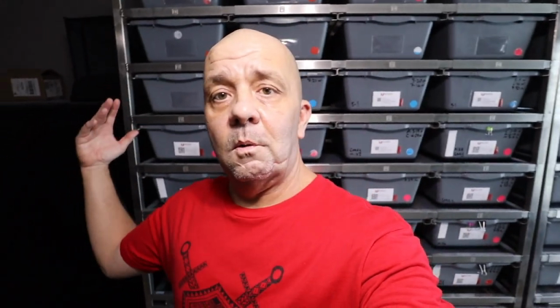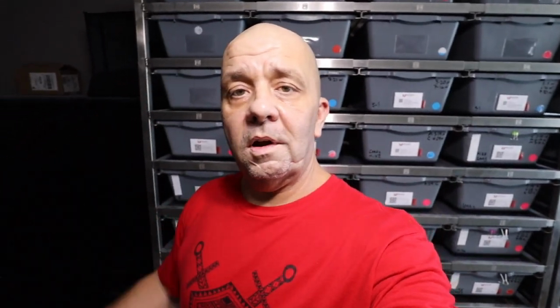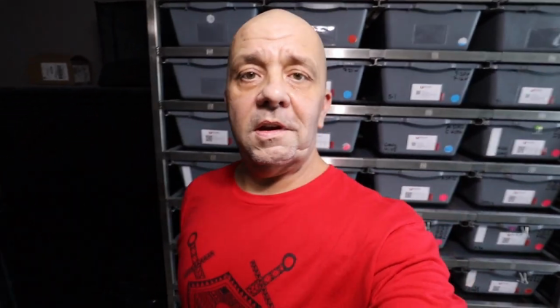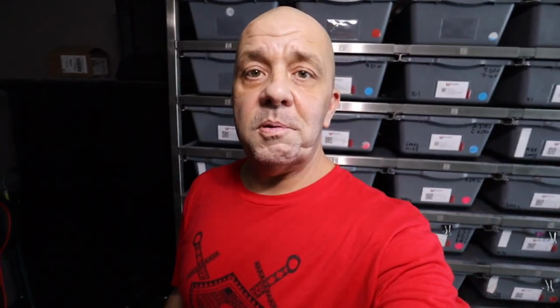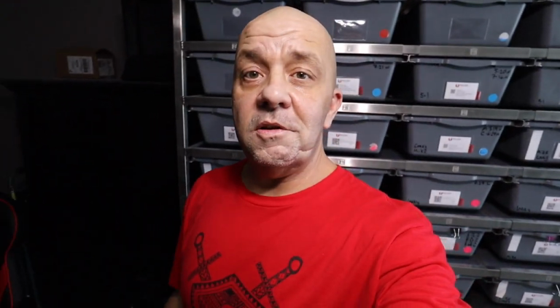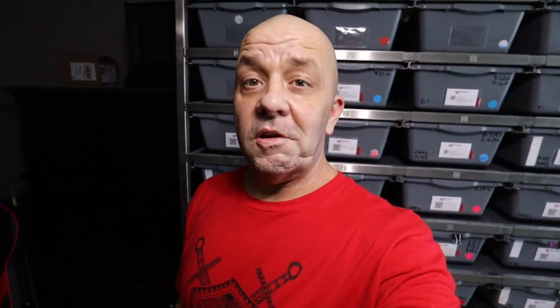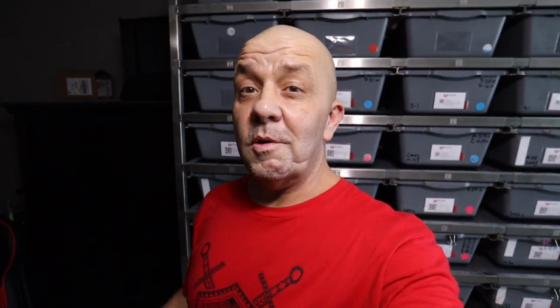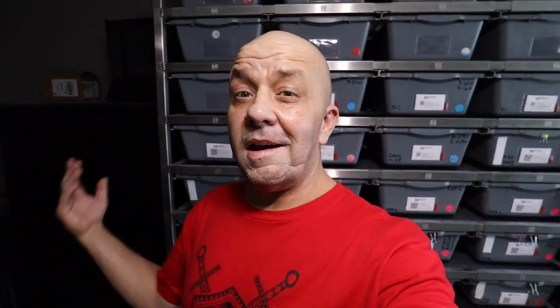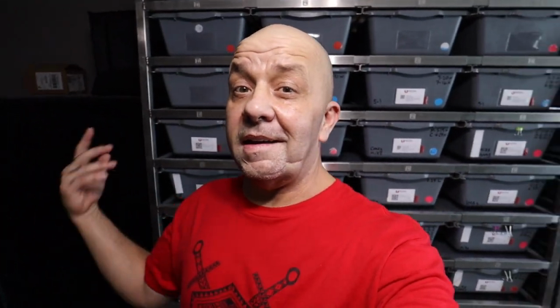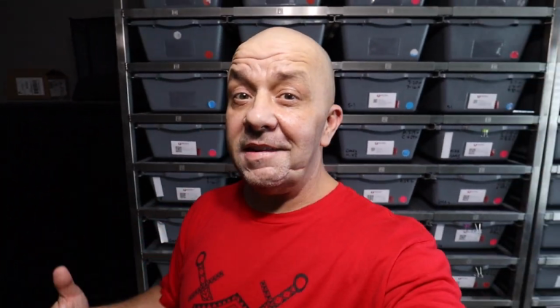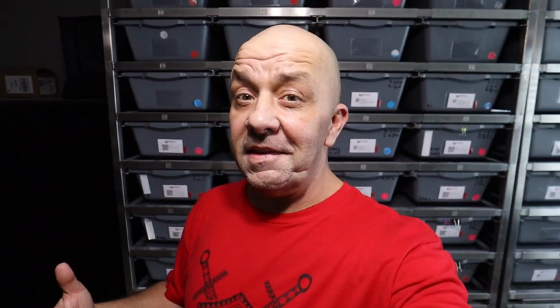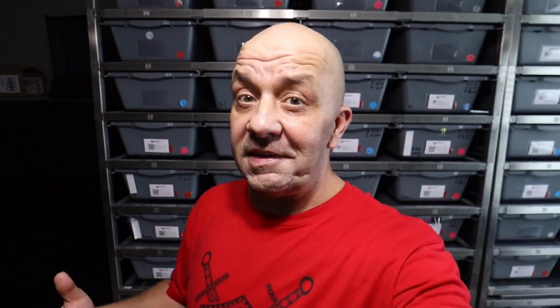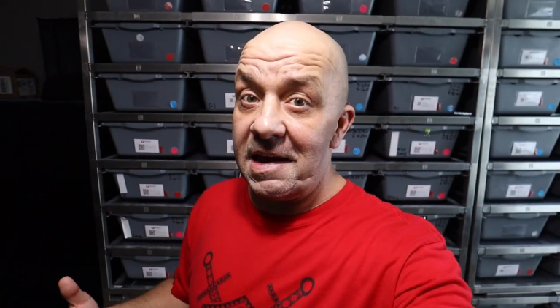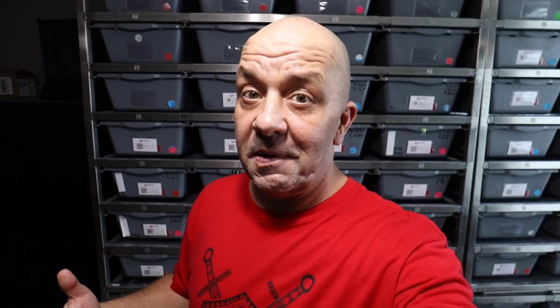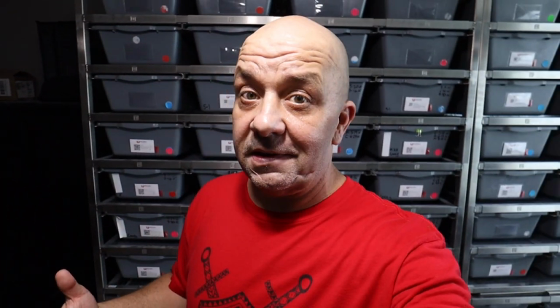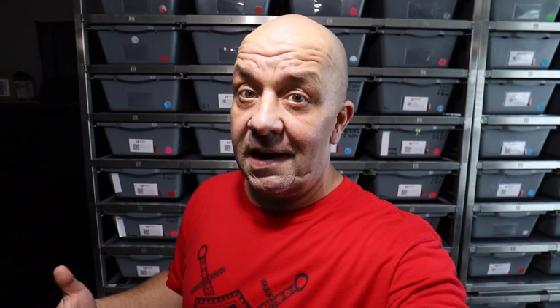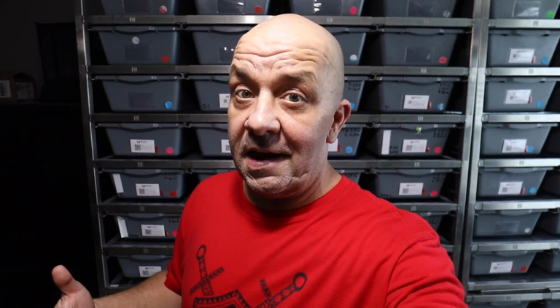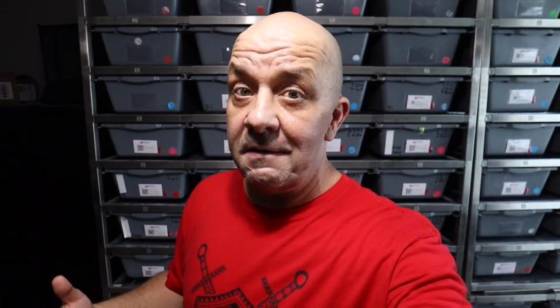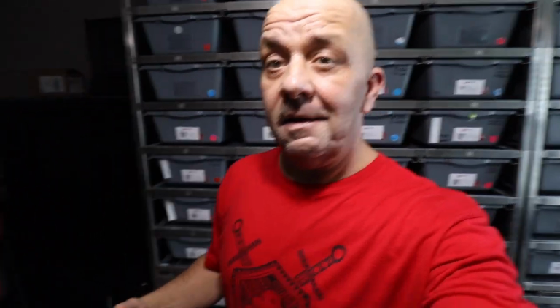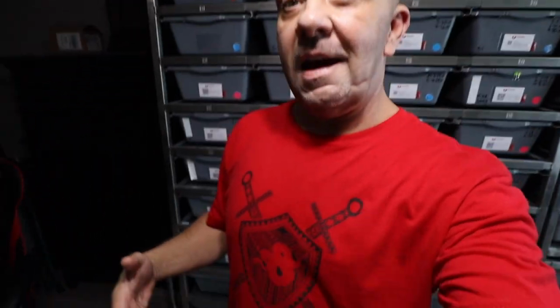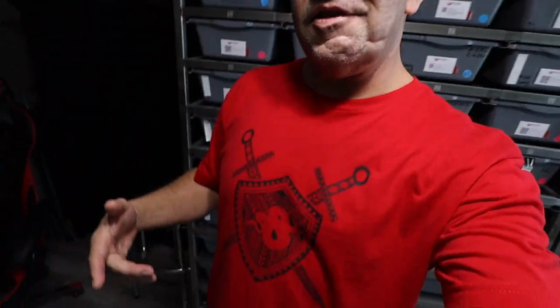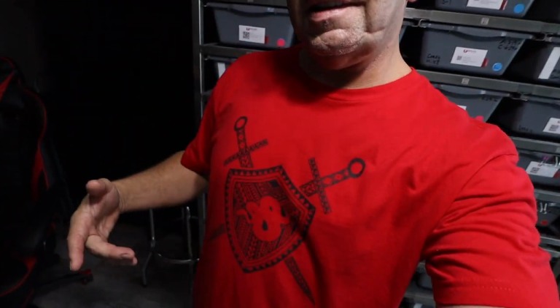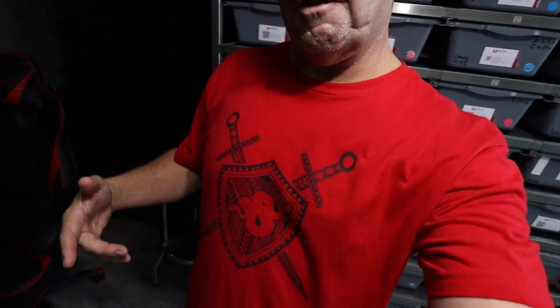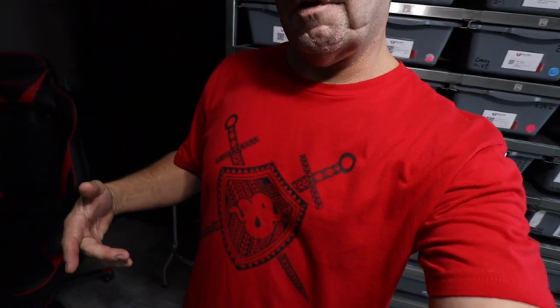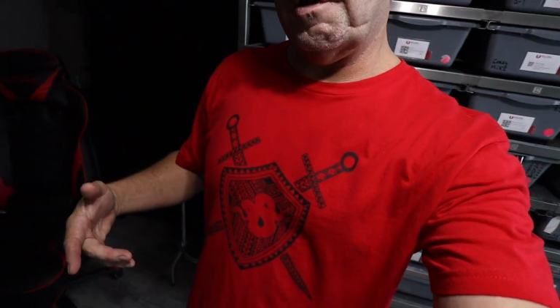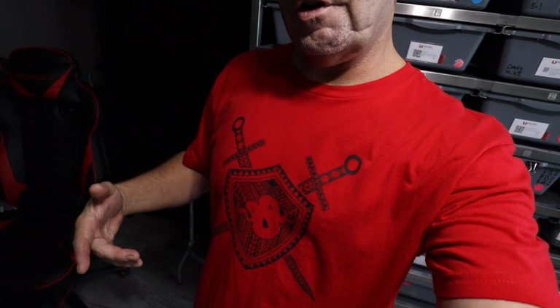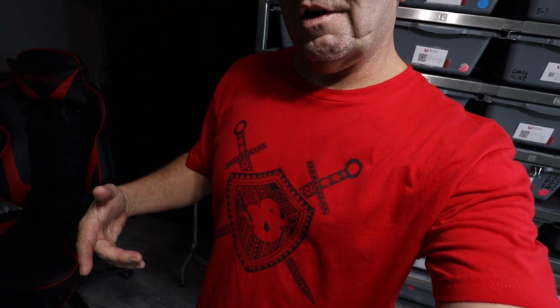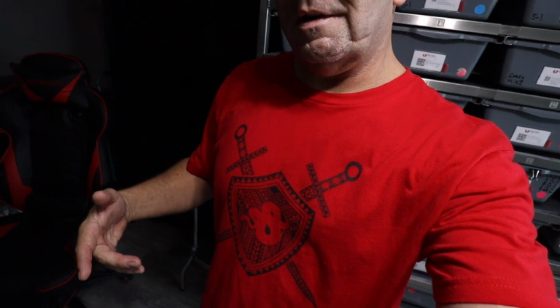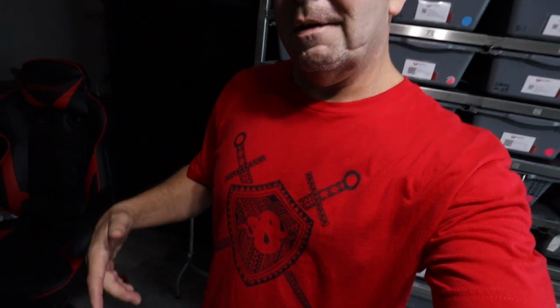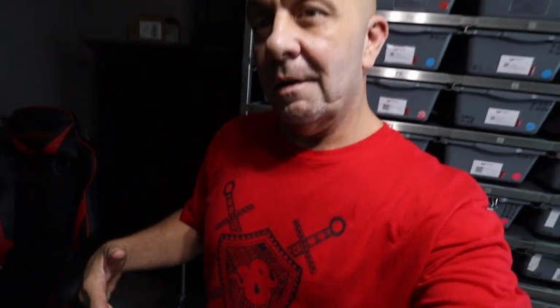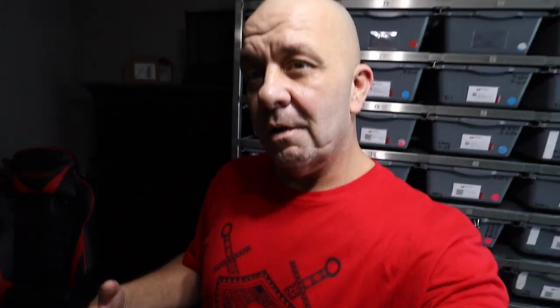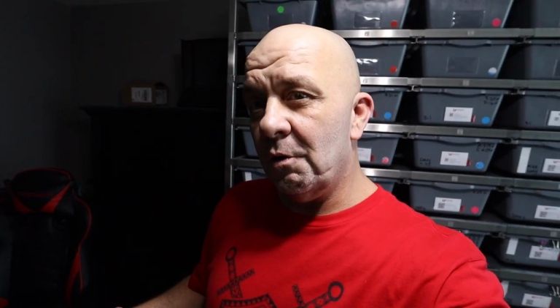What's up YouTube, we got a guest in the snake pit today — as you can tell from the shirt, you know who it is.